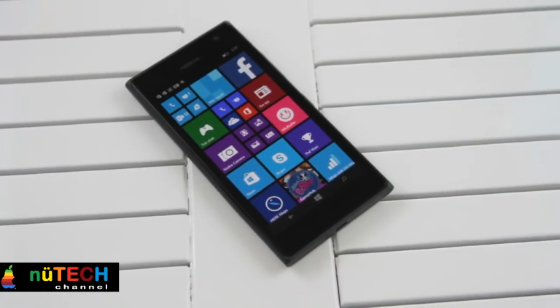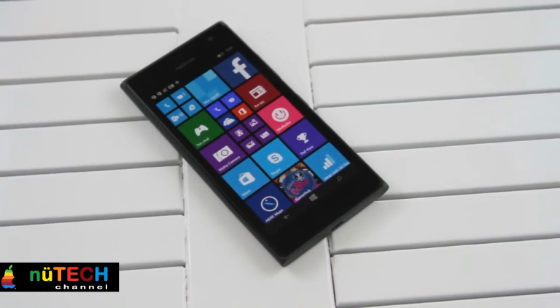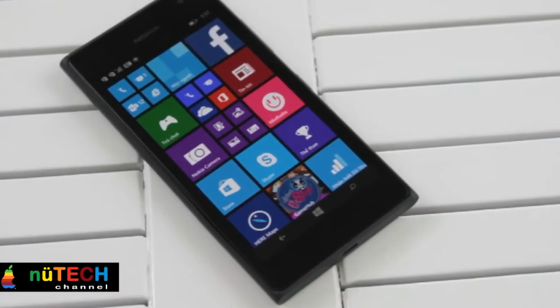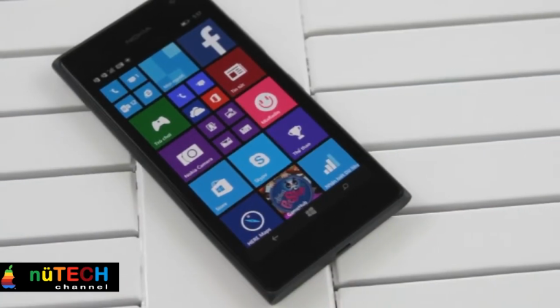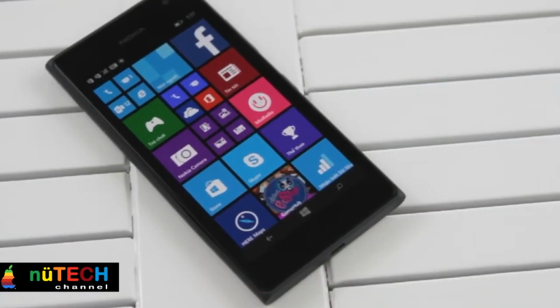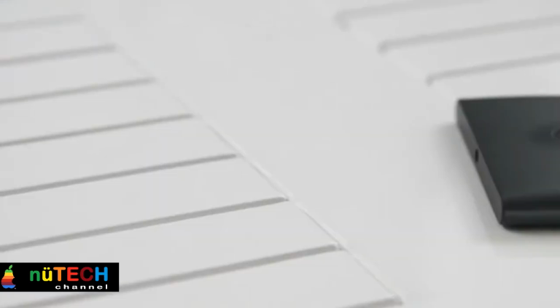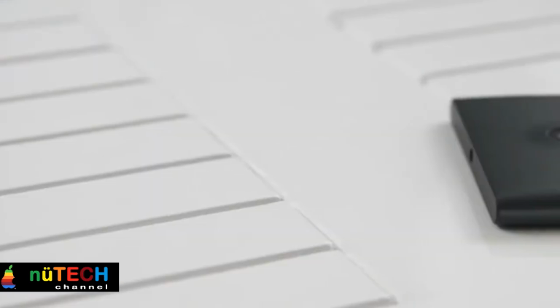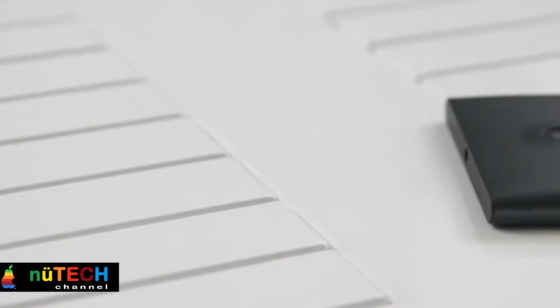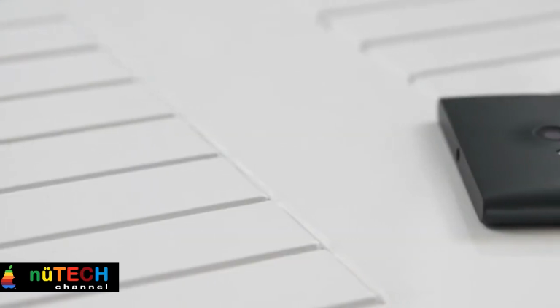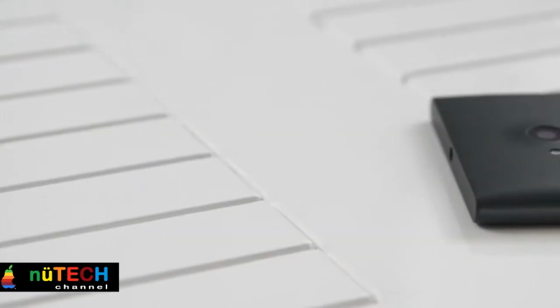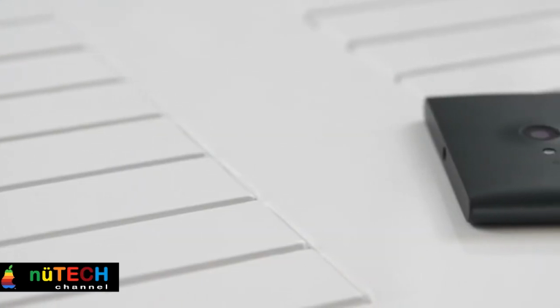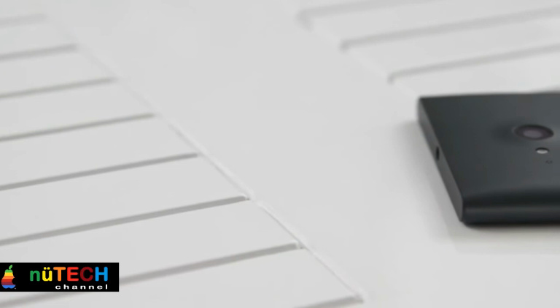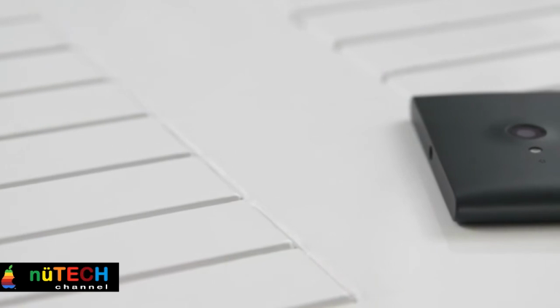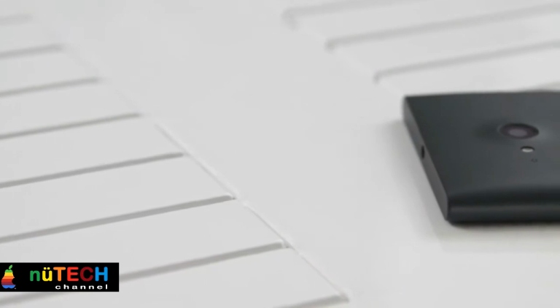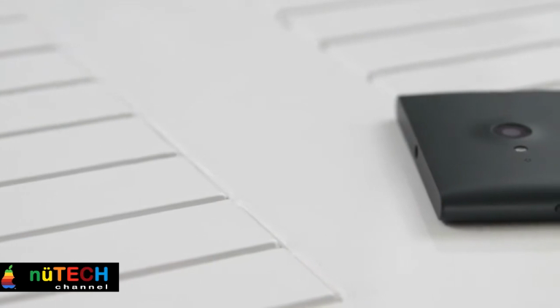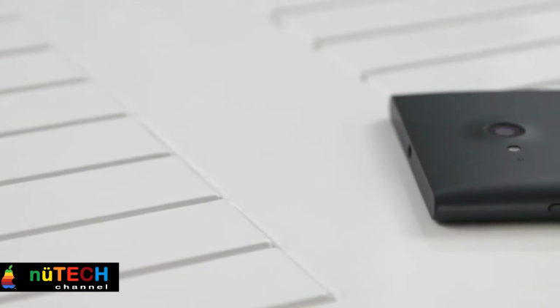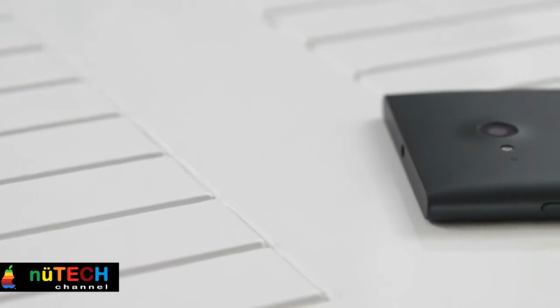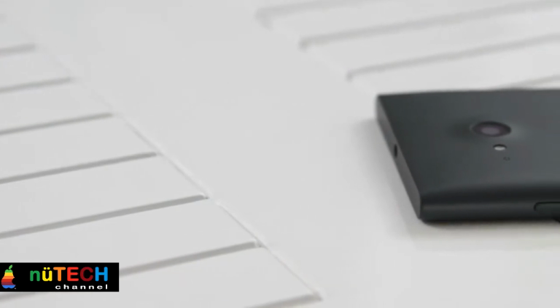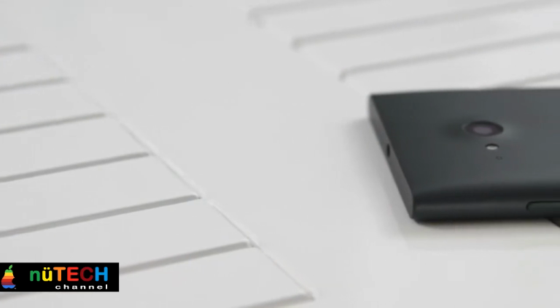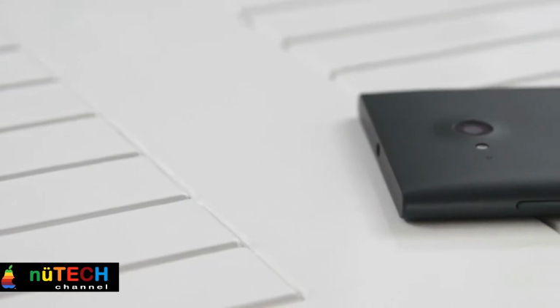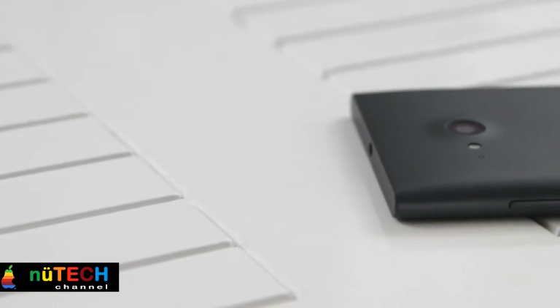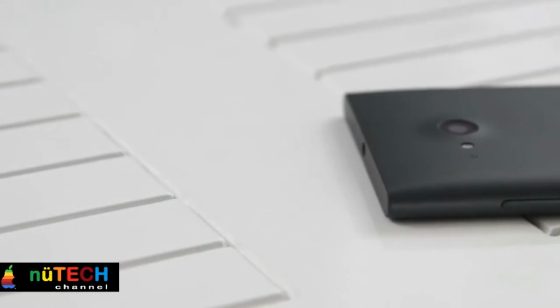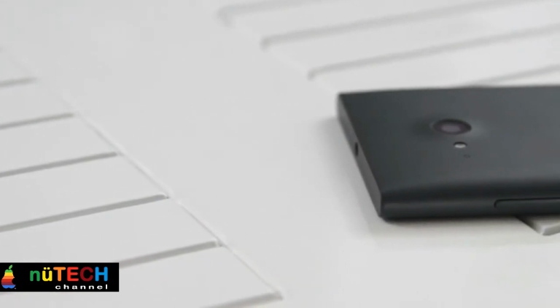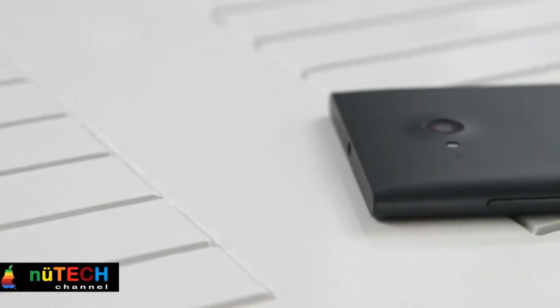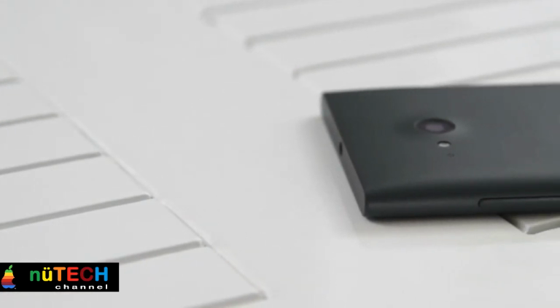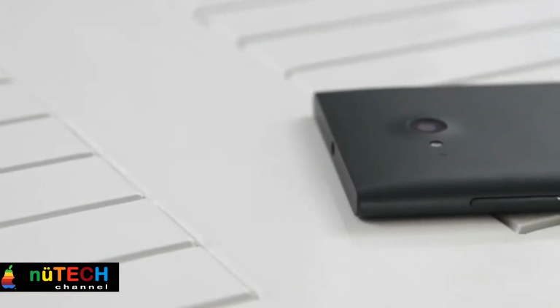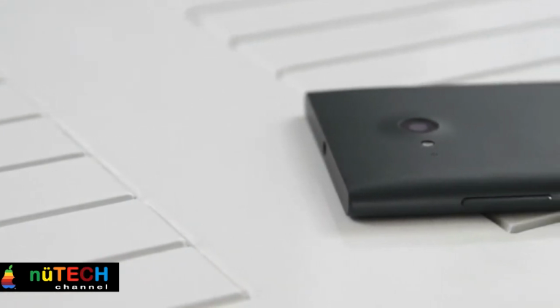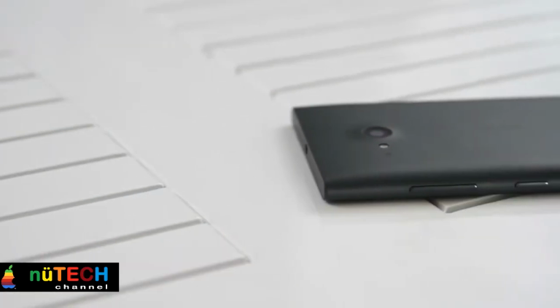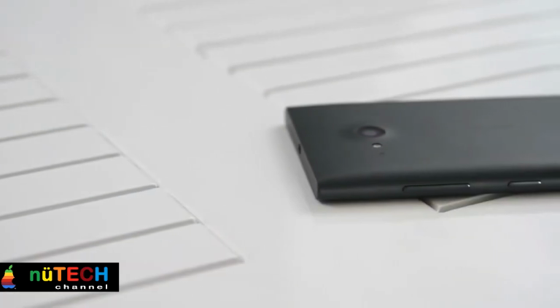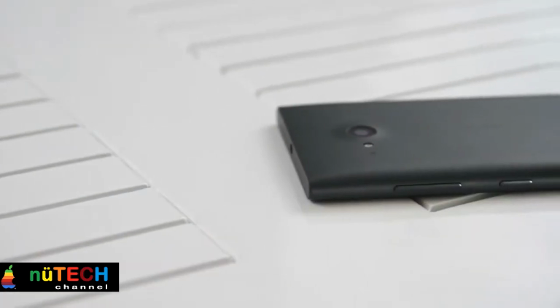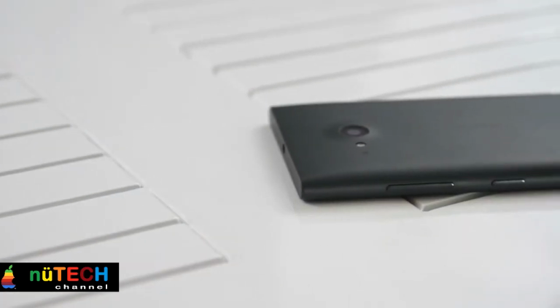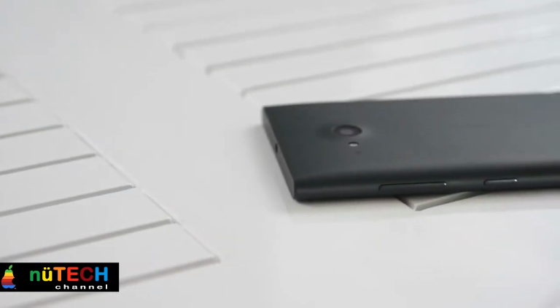Nokia Lumia 730 Dual SIM, perfect for selfie lovers. Display and design.